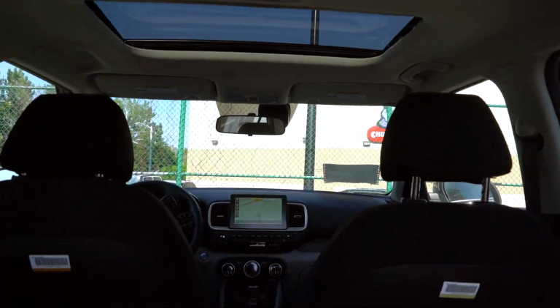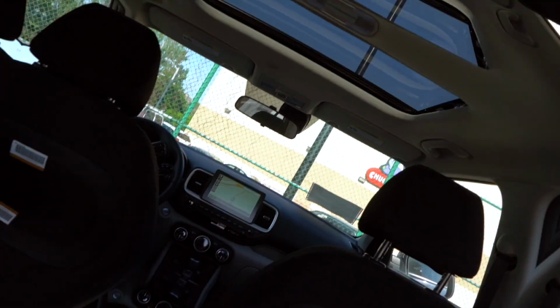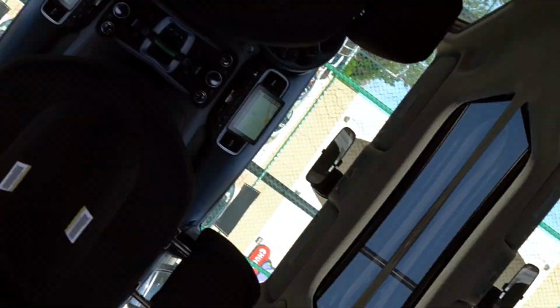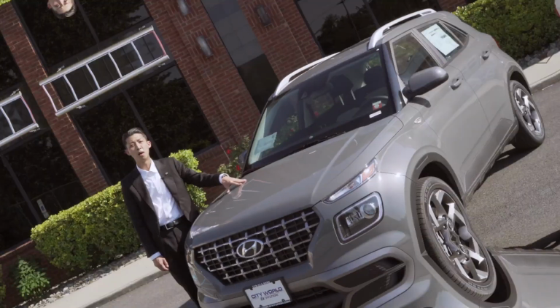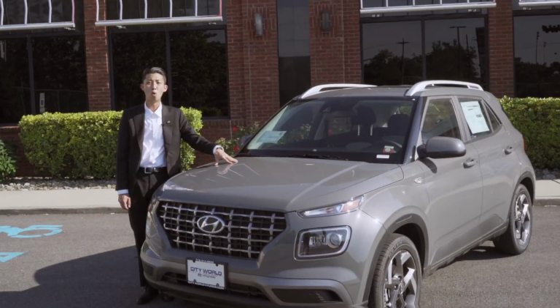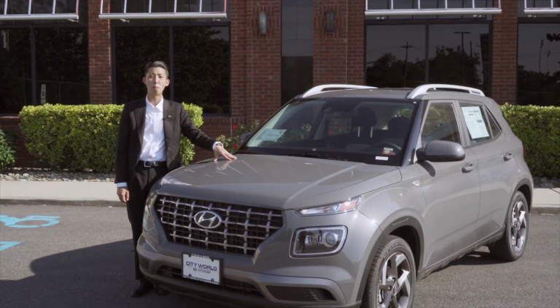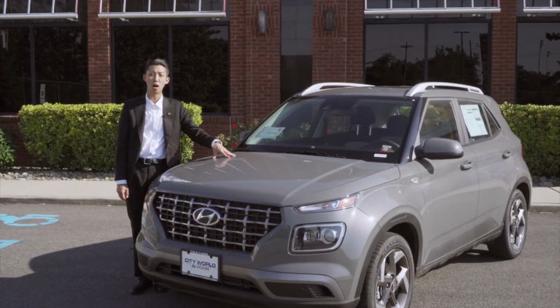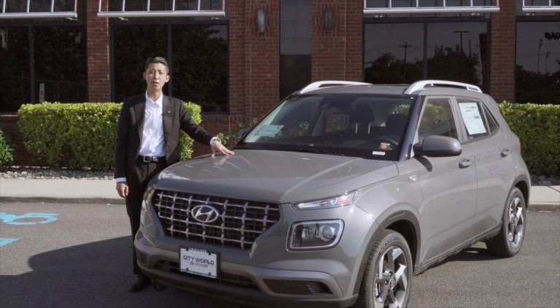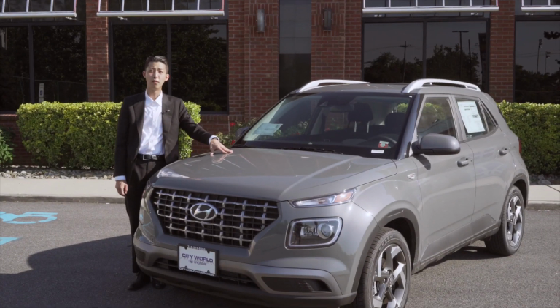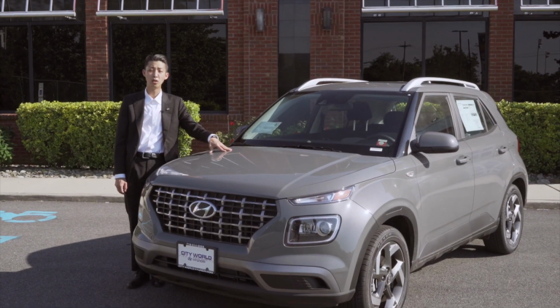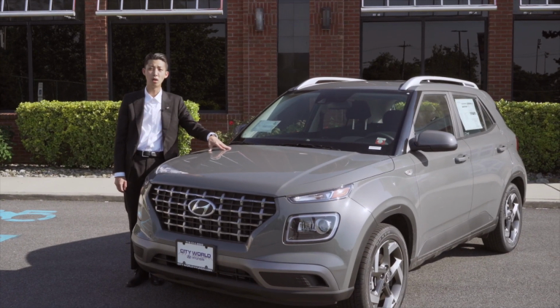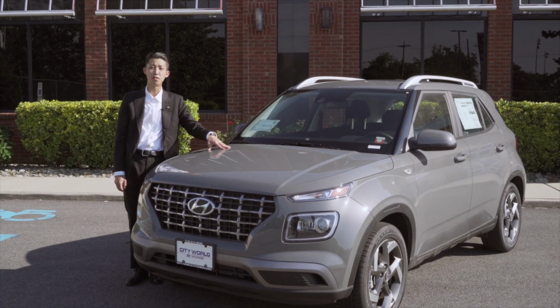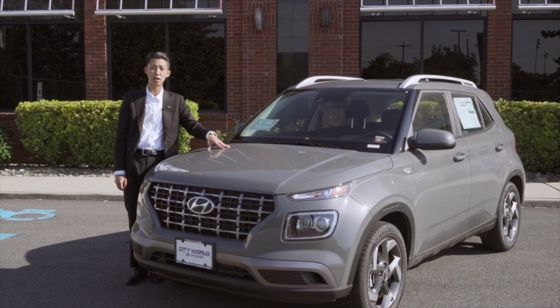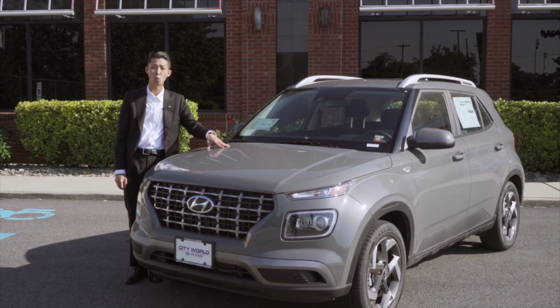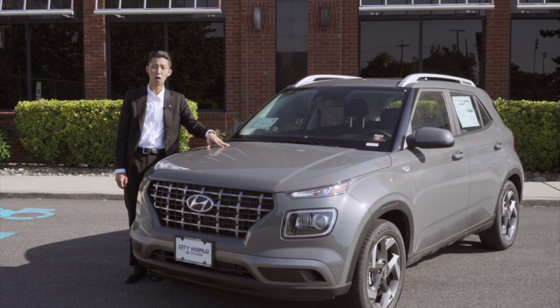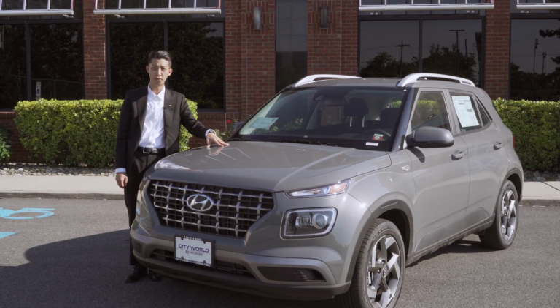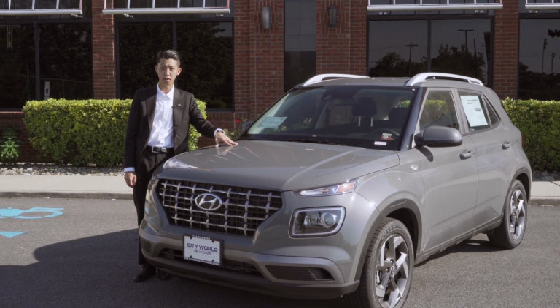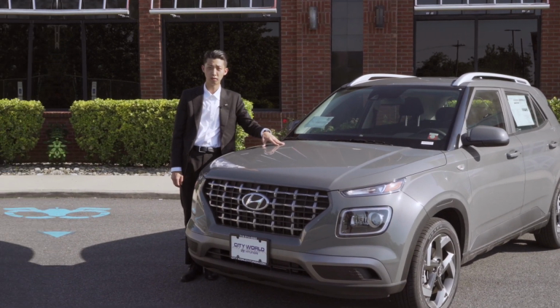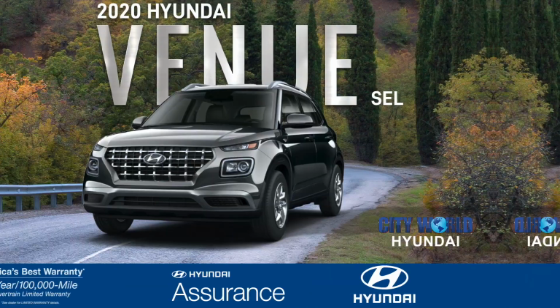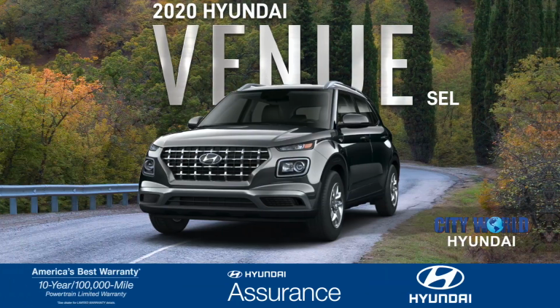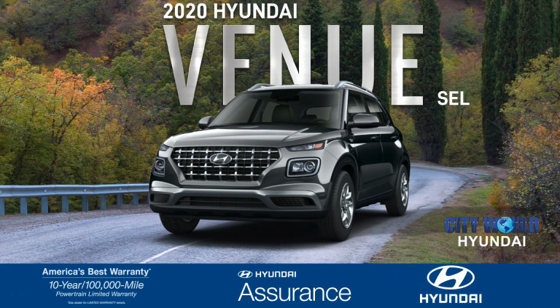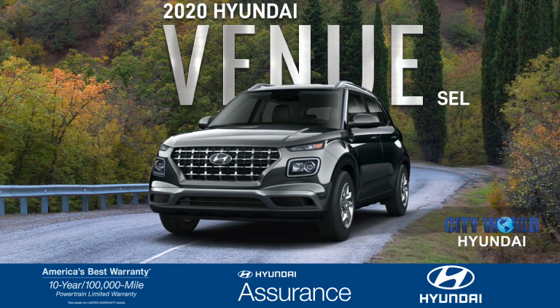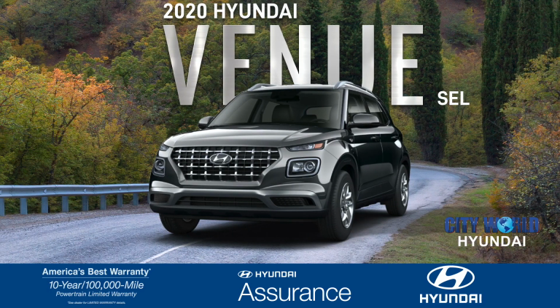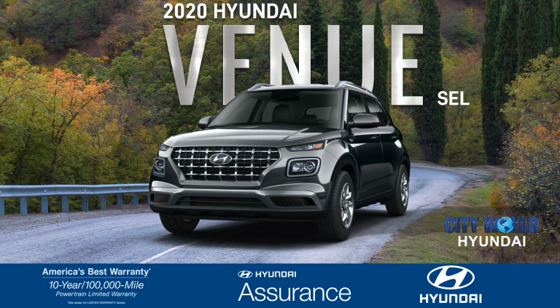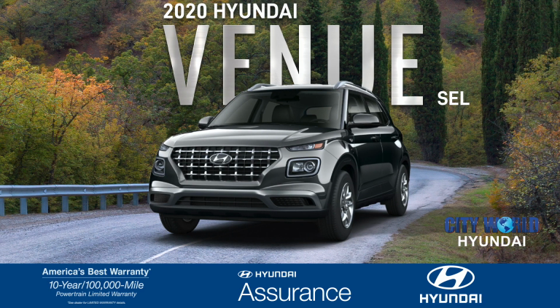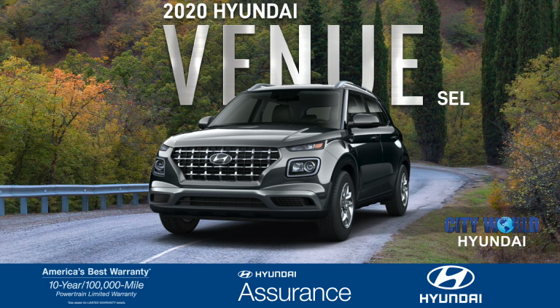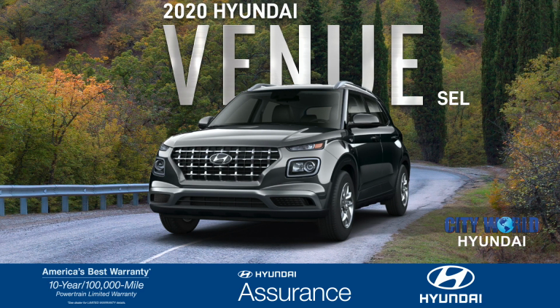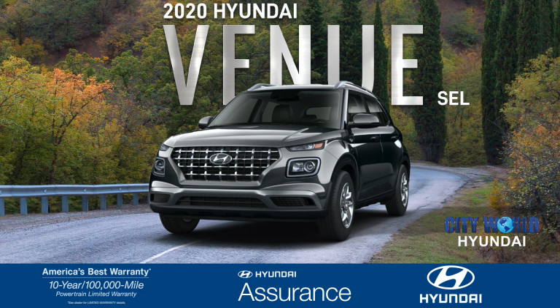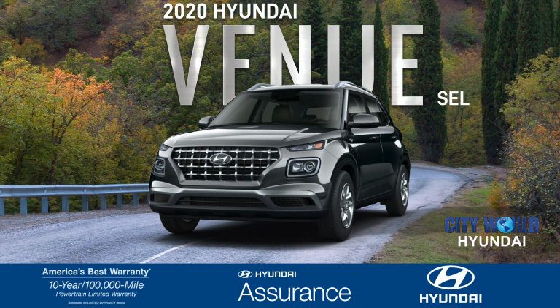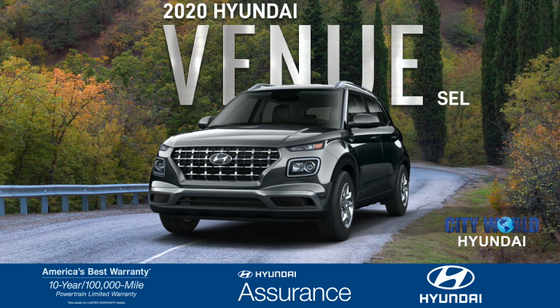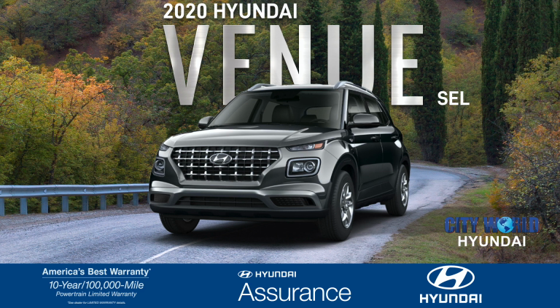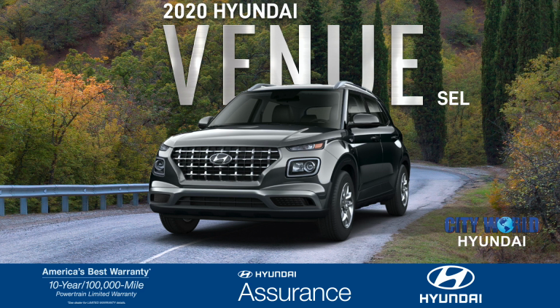Find out more about the Hyundai Venue at City World Hyundai. Remember, it's better to buy in the Bronx.